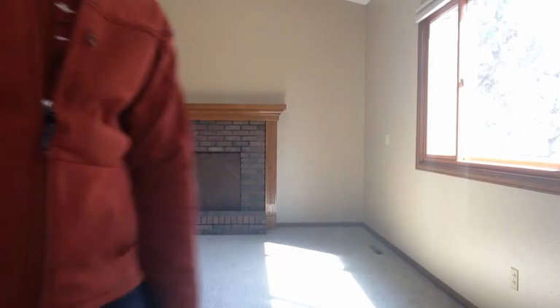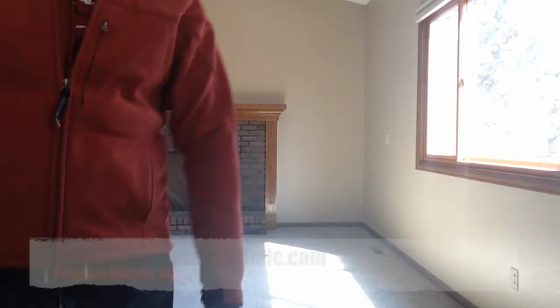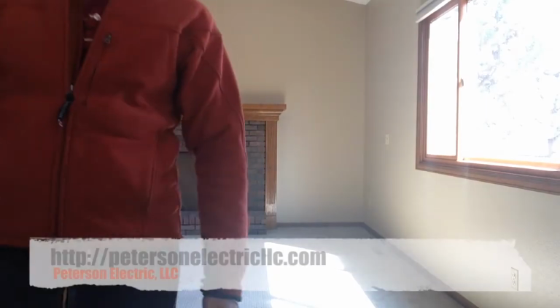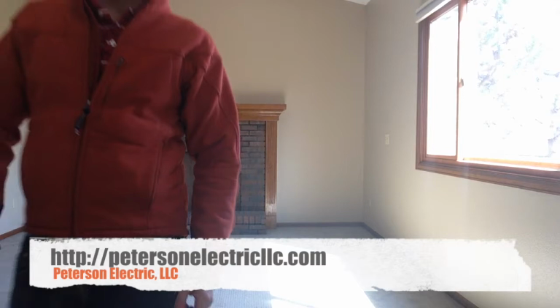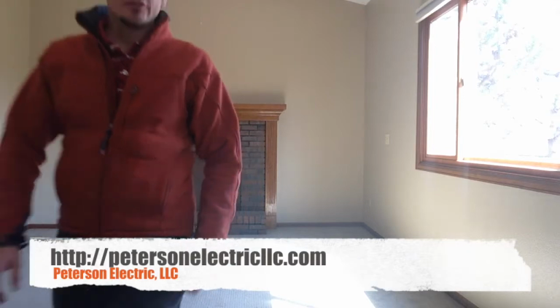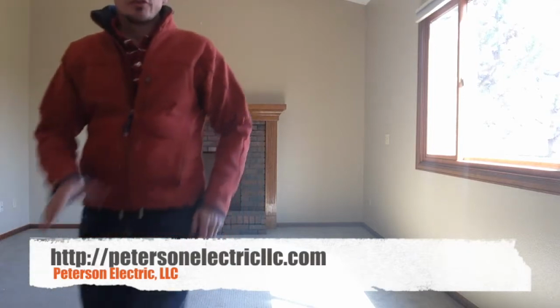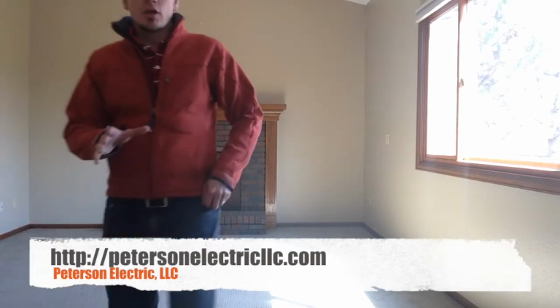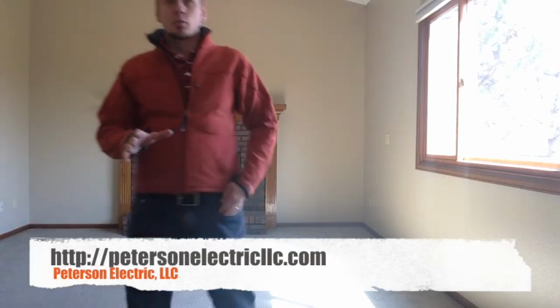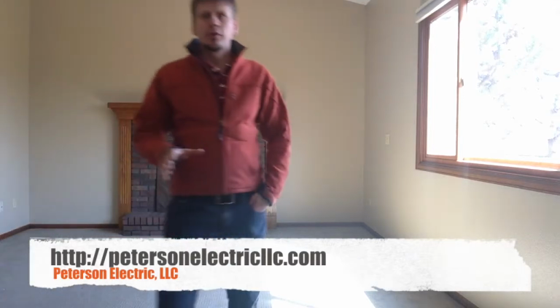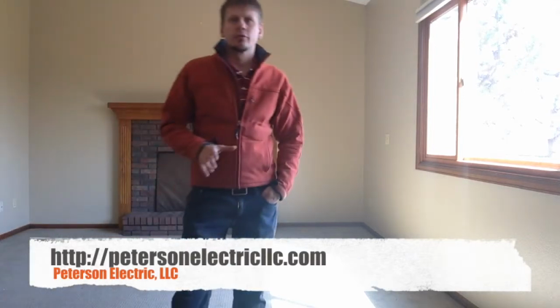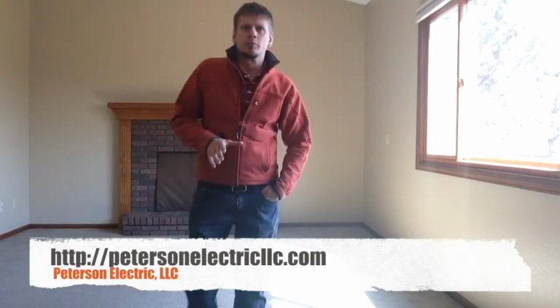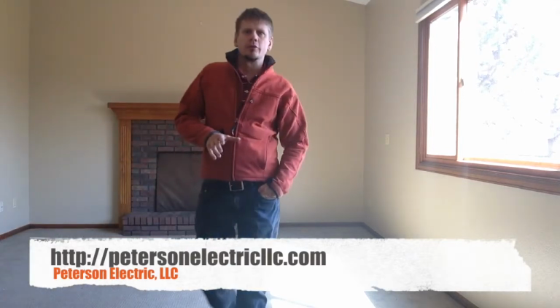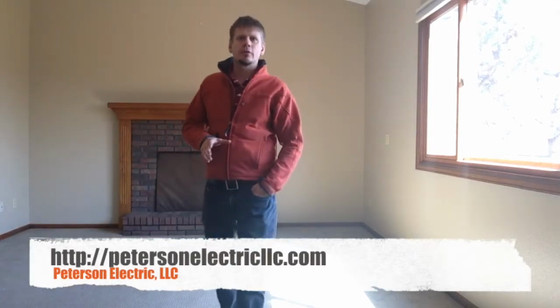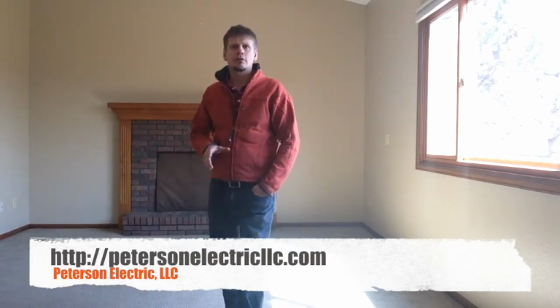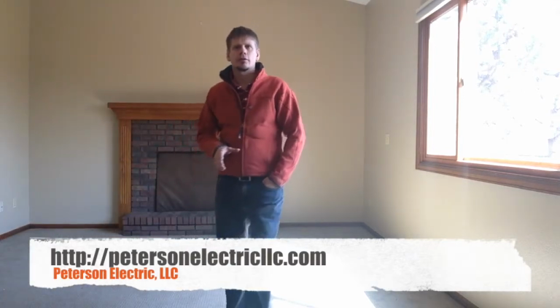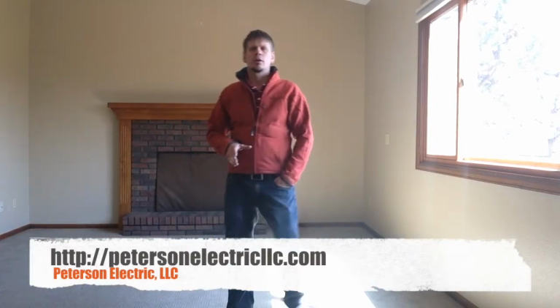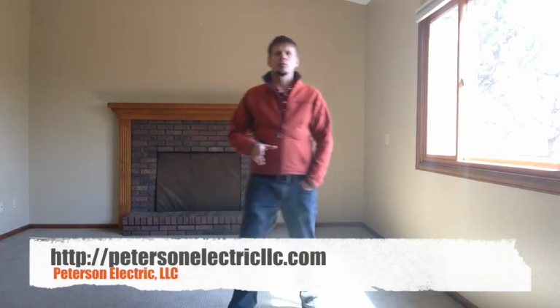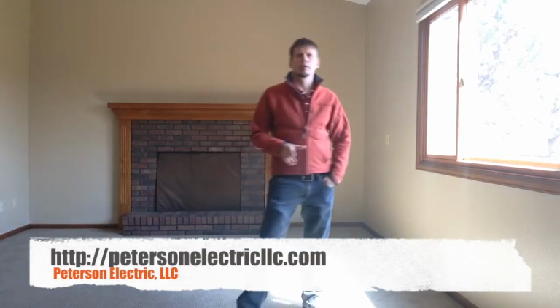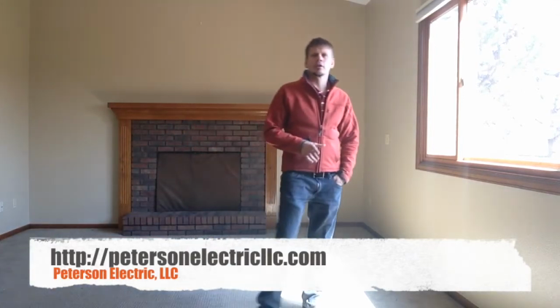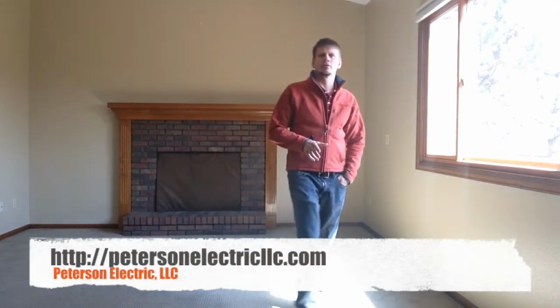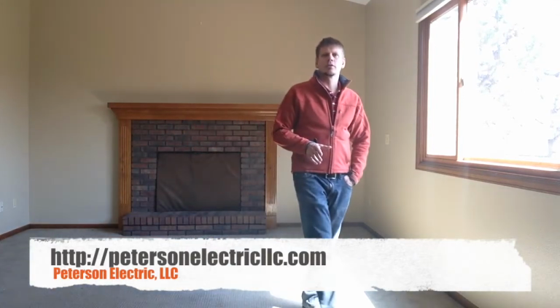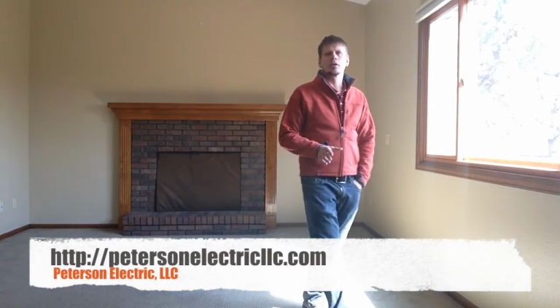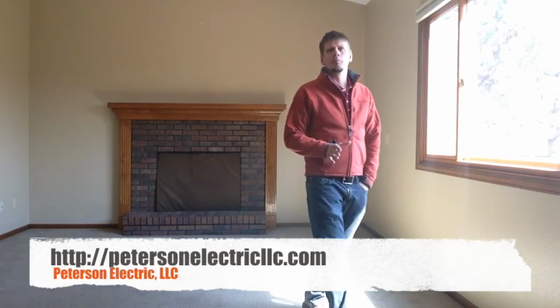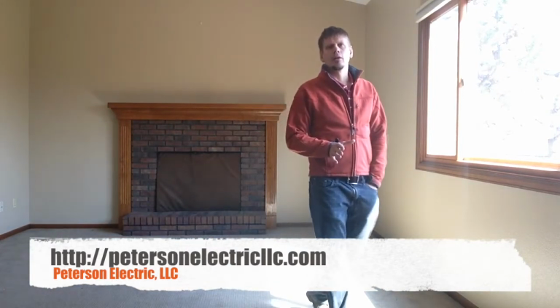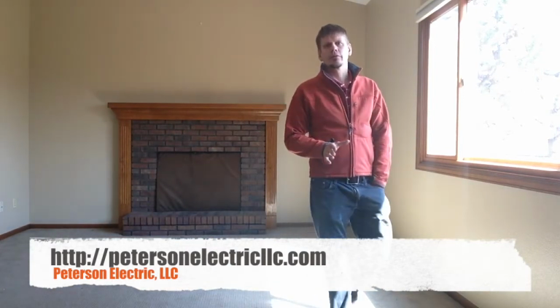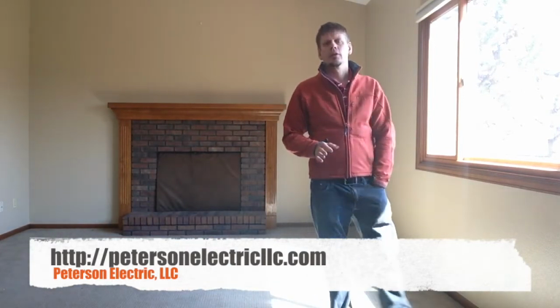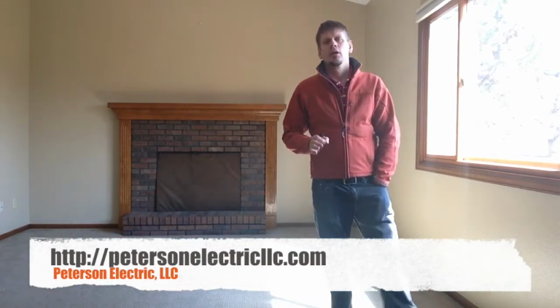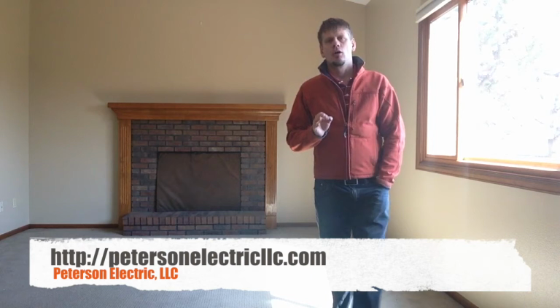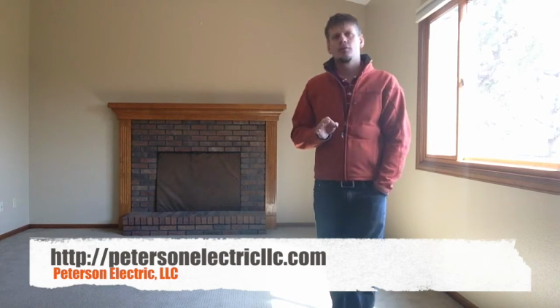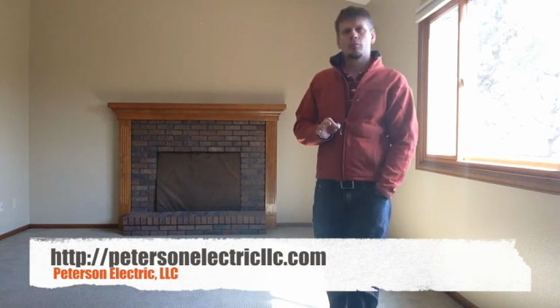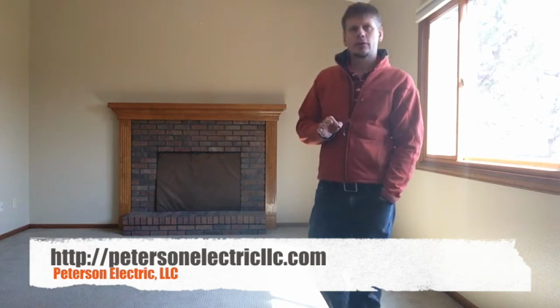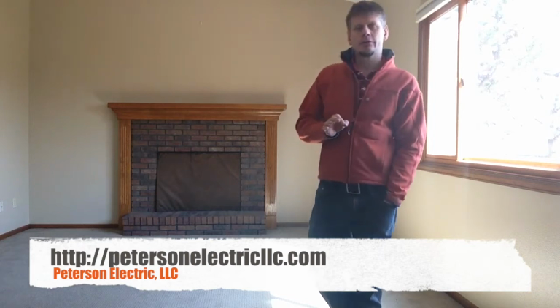Hi guys, this is Joshua Peterson with Peterson Electric. I want to talk to you today about arc fault breakers.